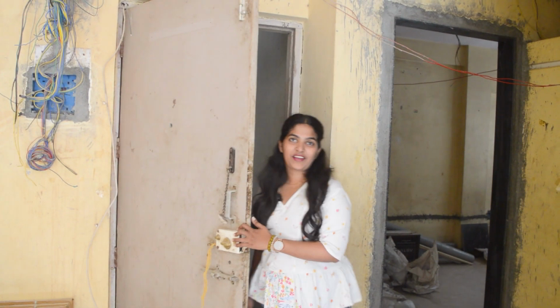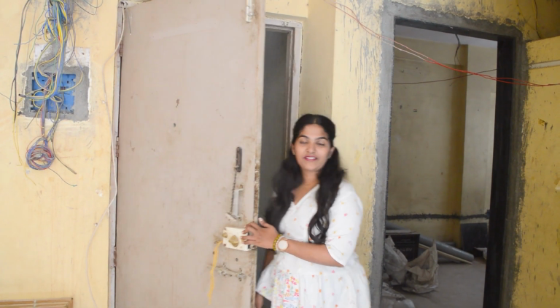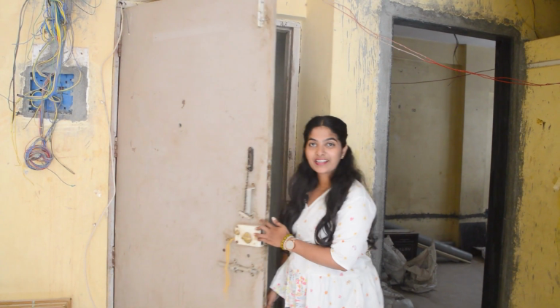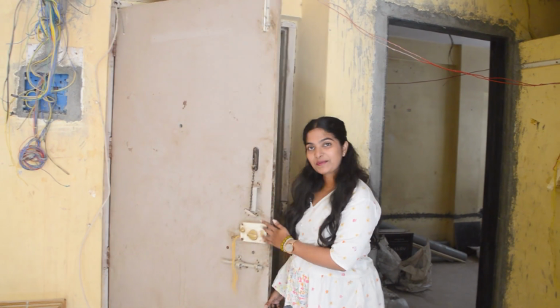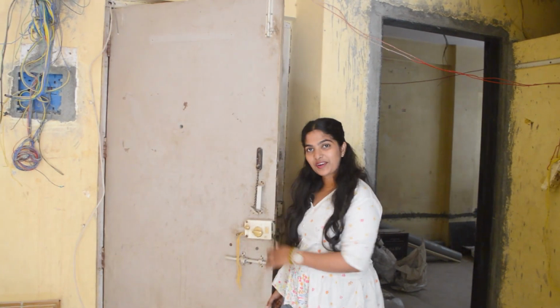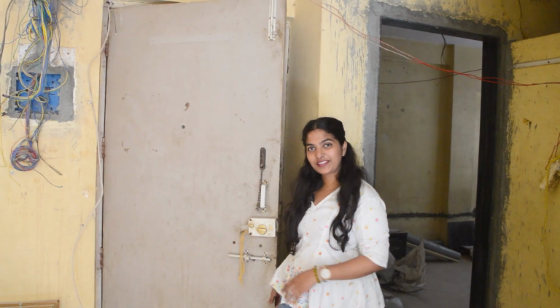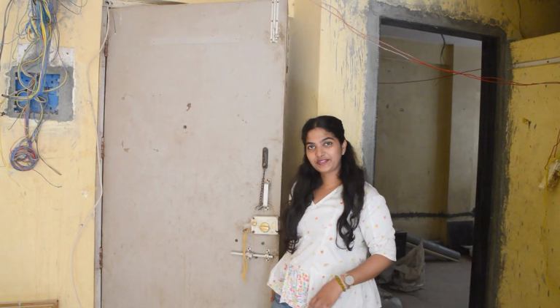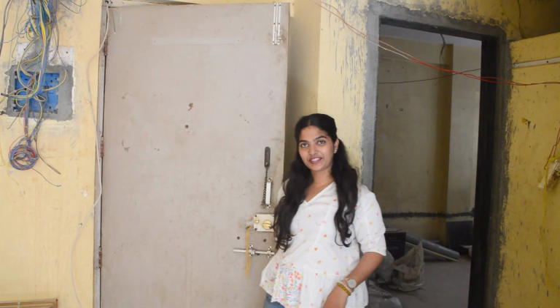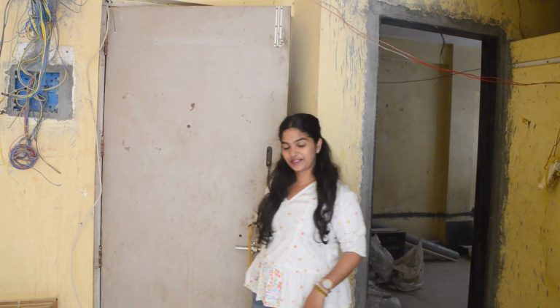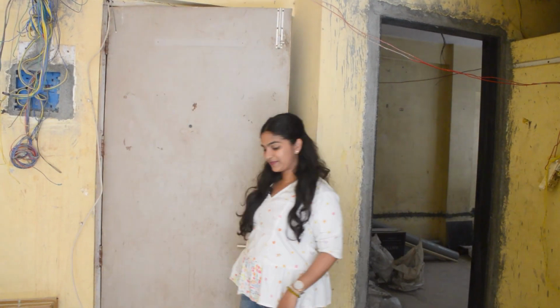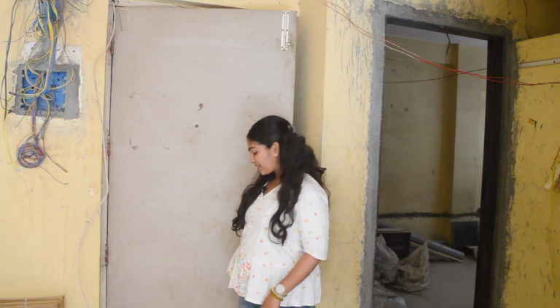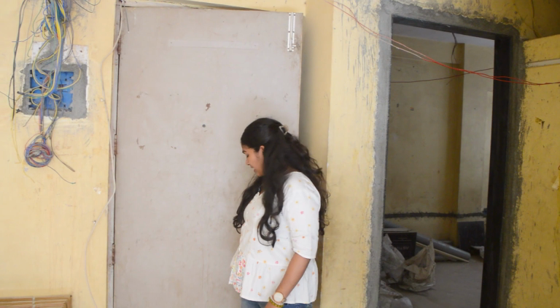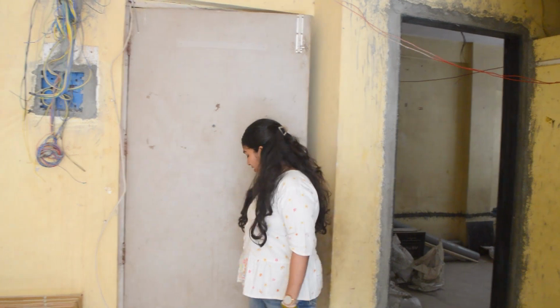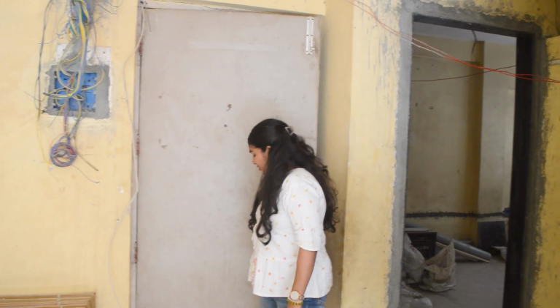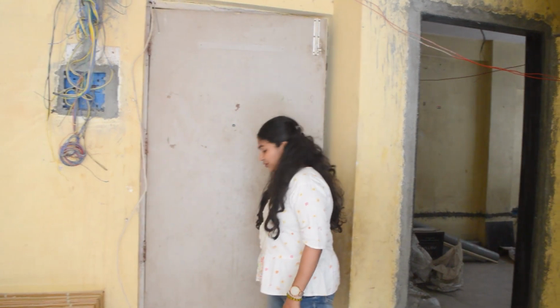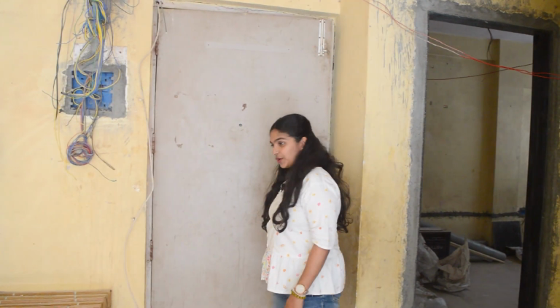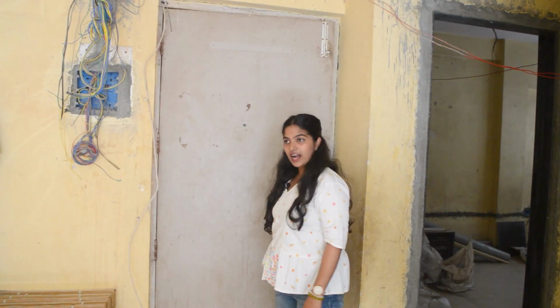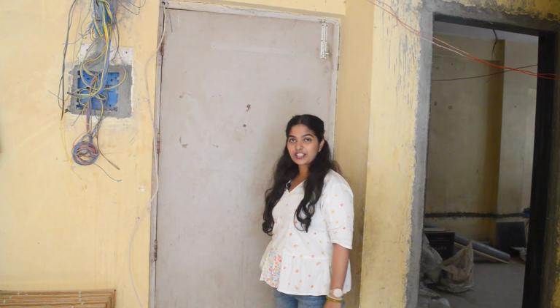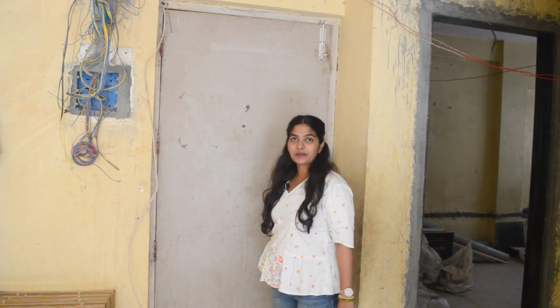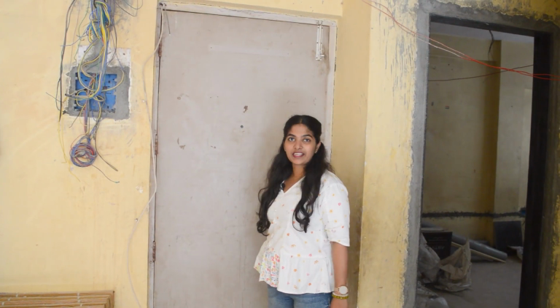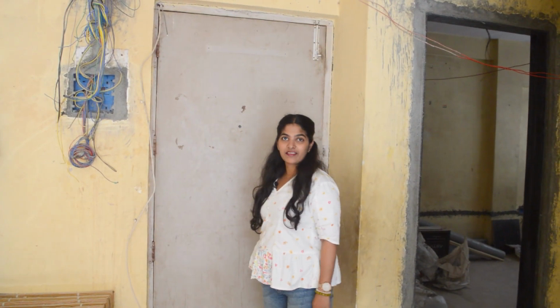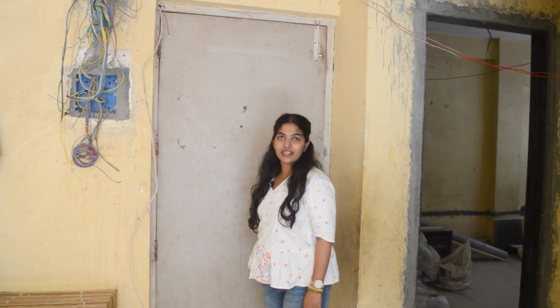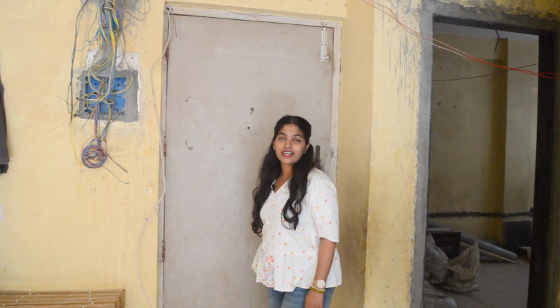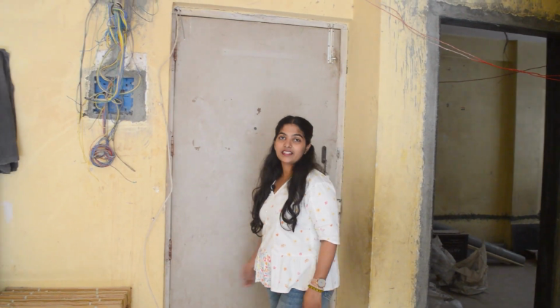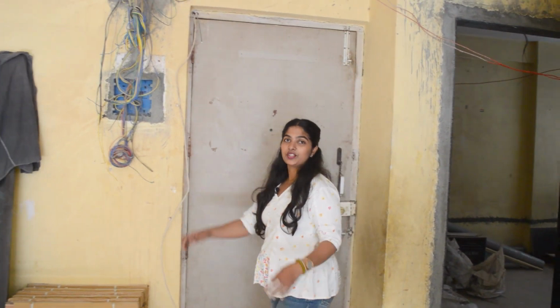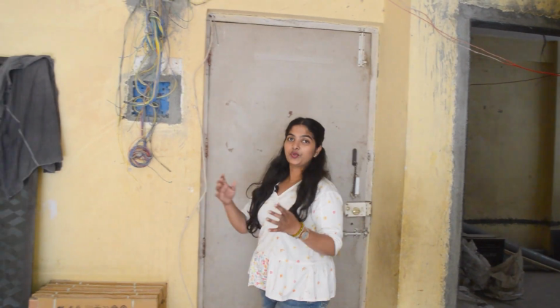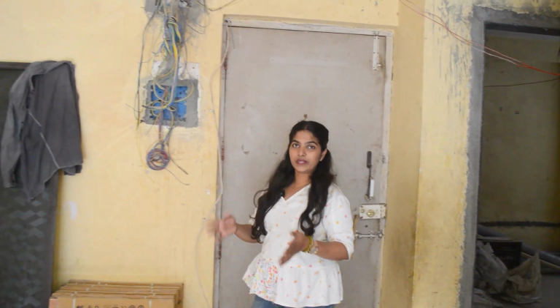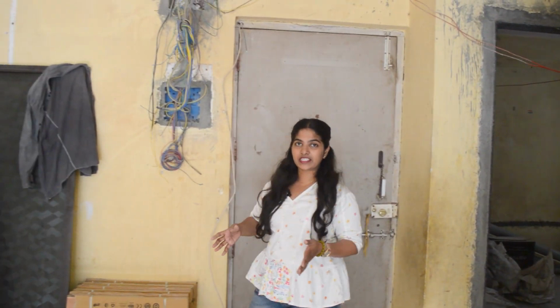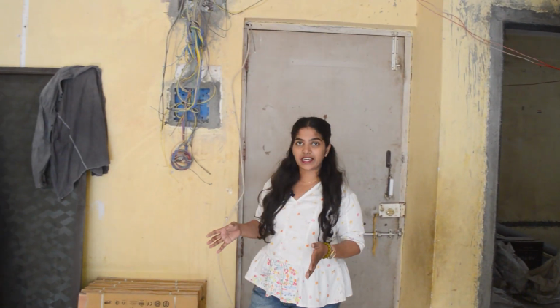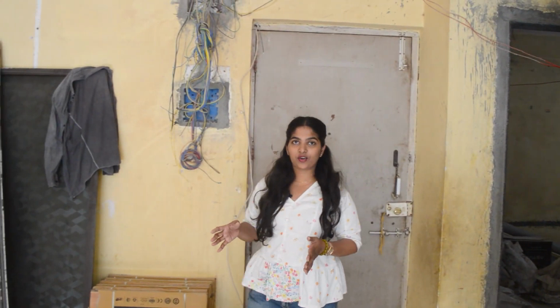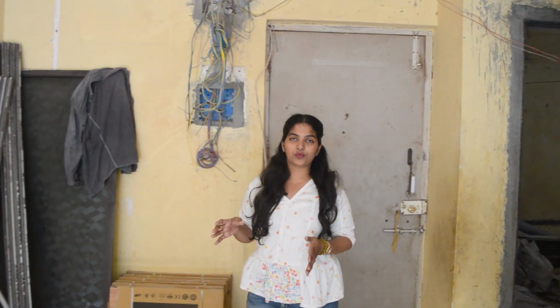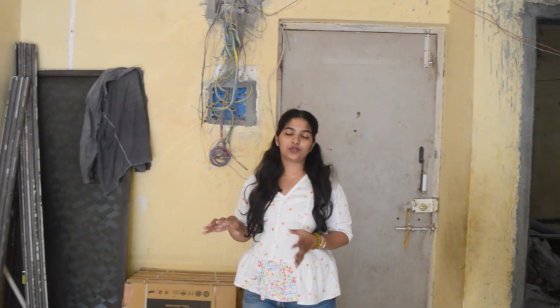Welcome to our new video. Today we are going to see a 2BHK home tour.